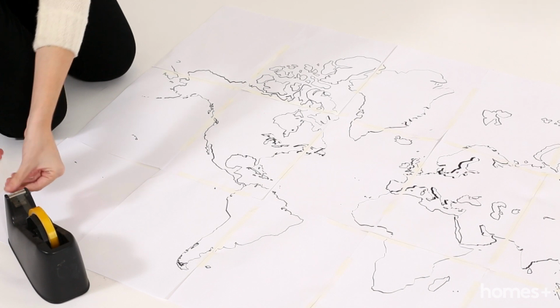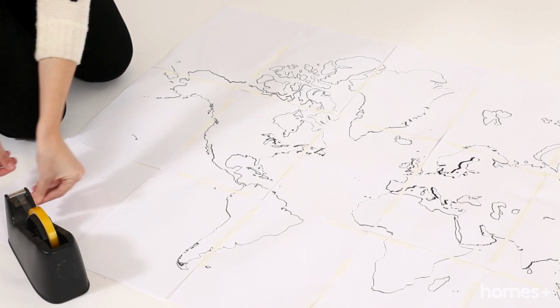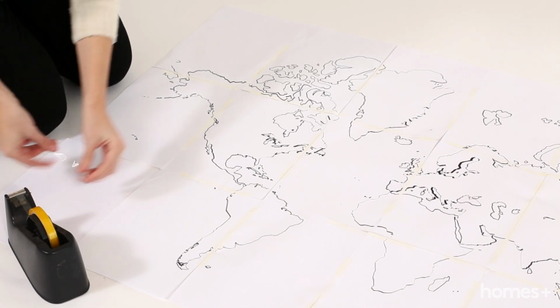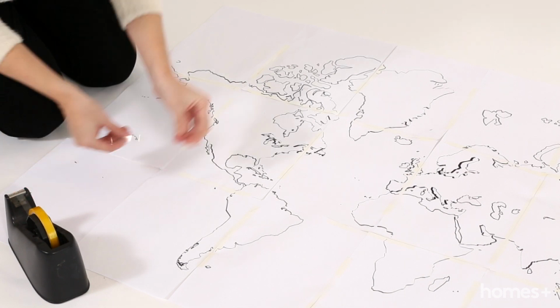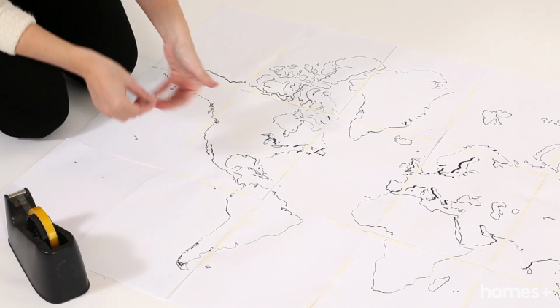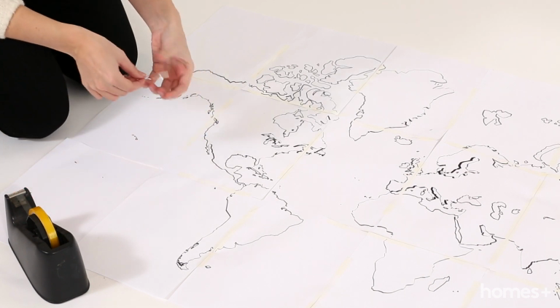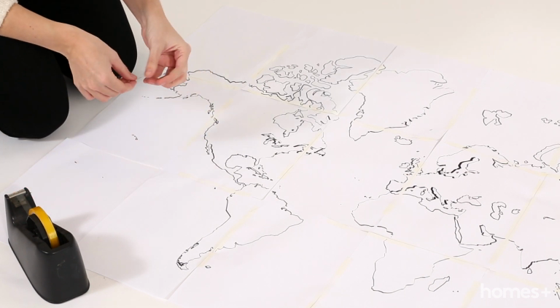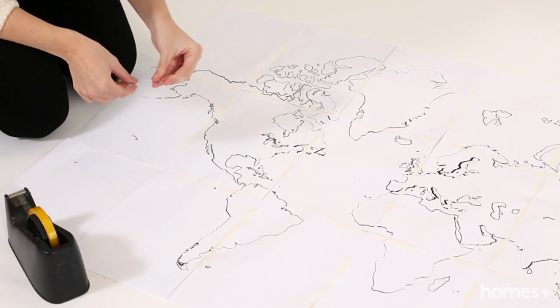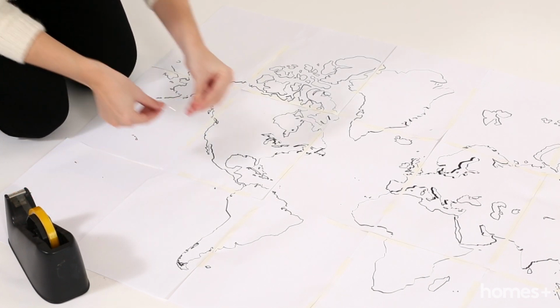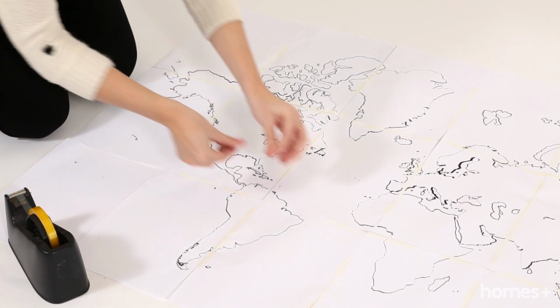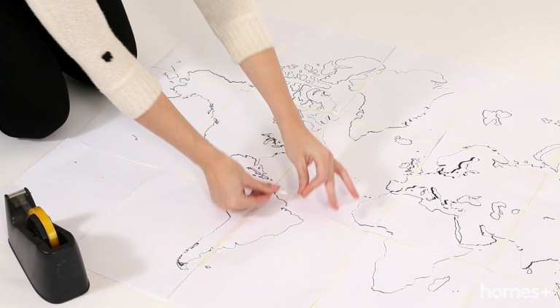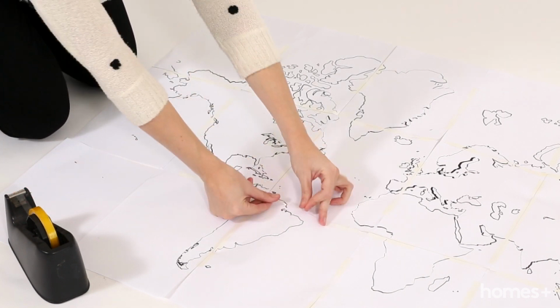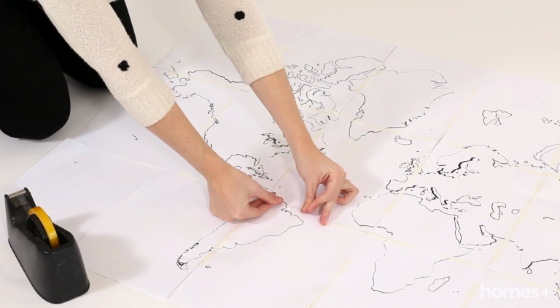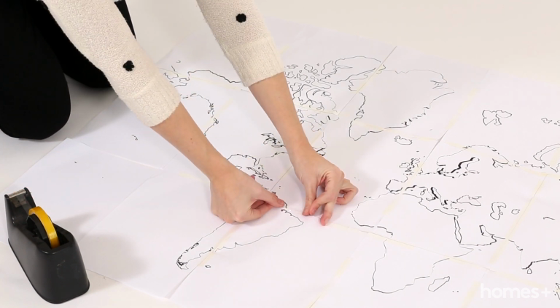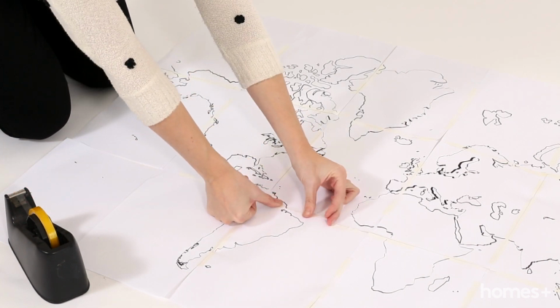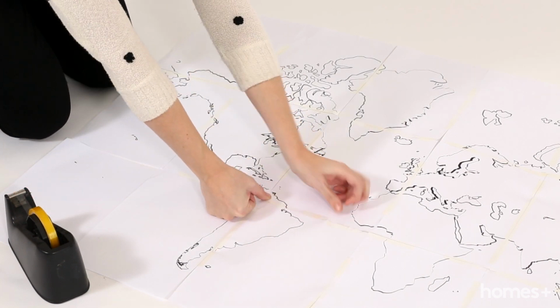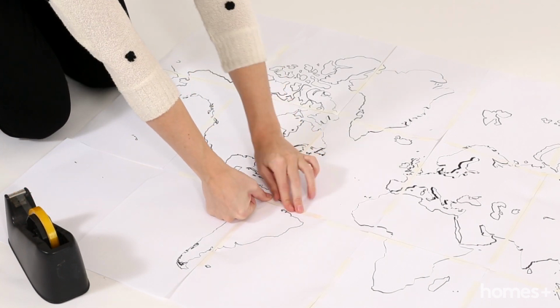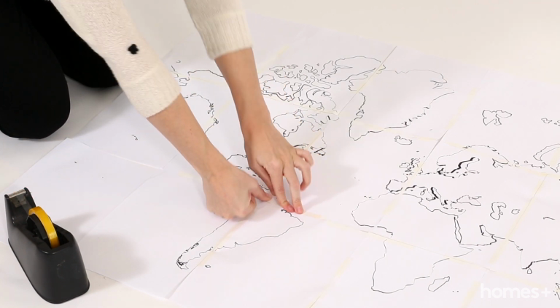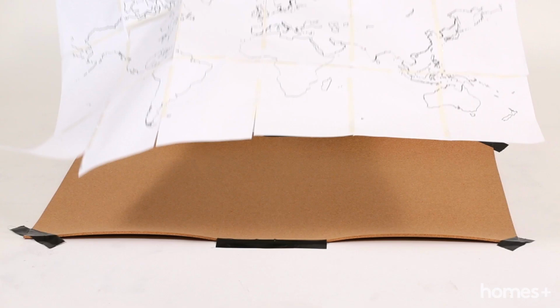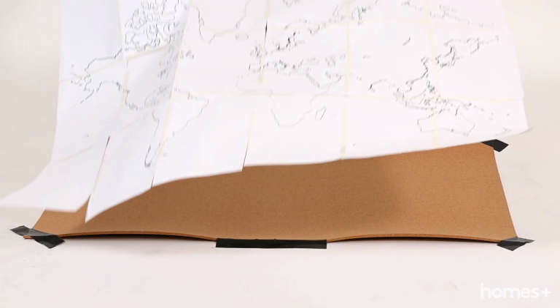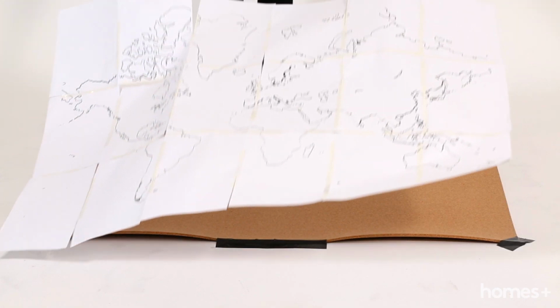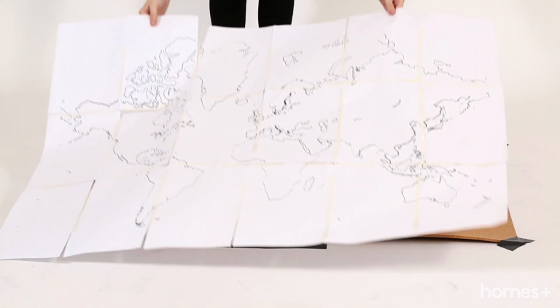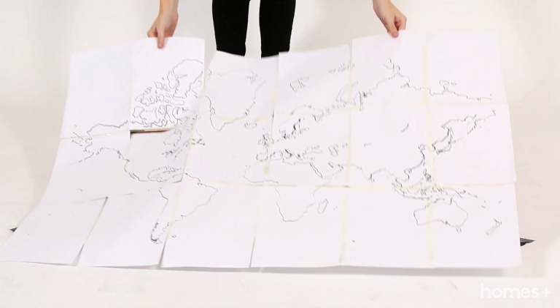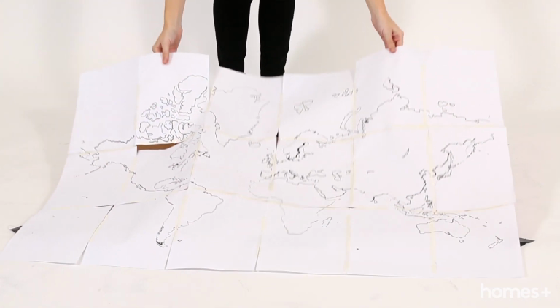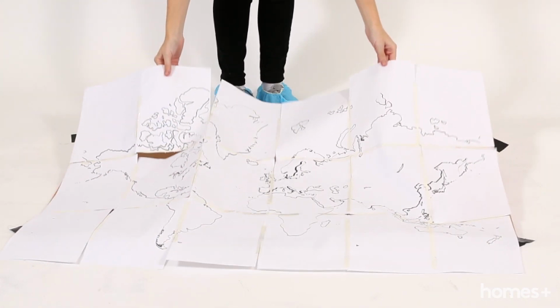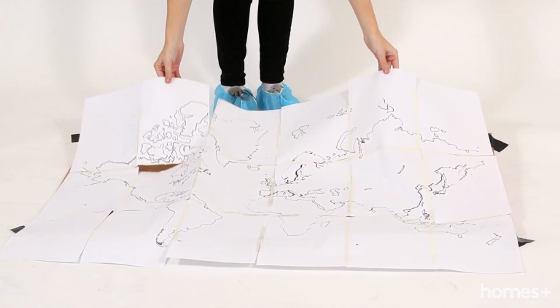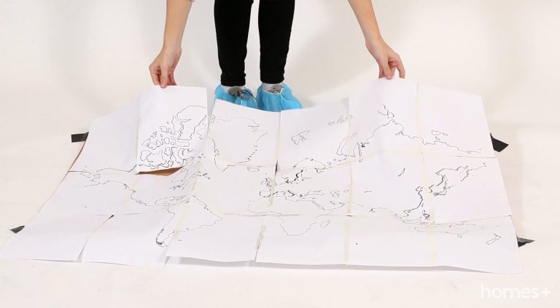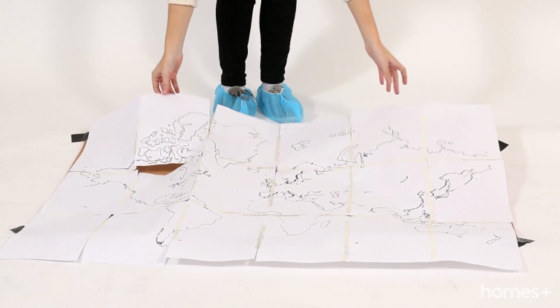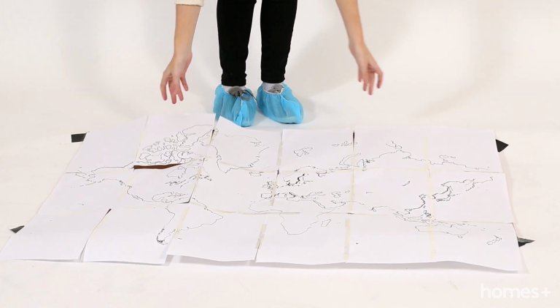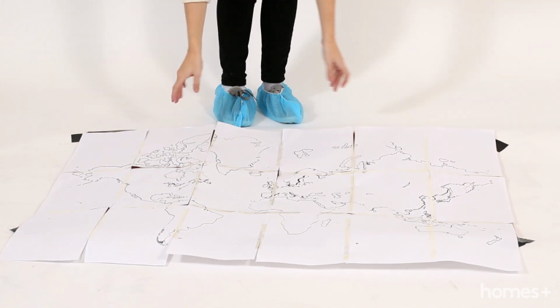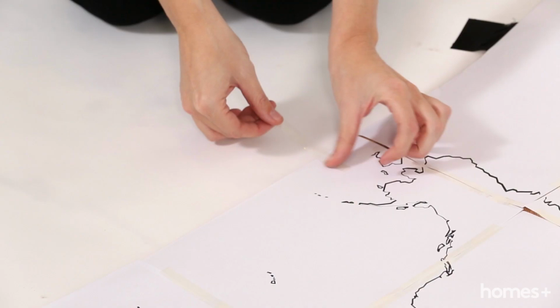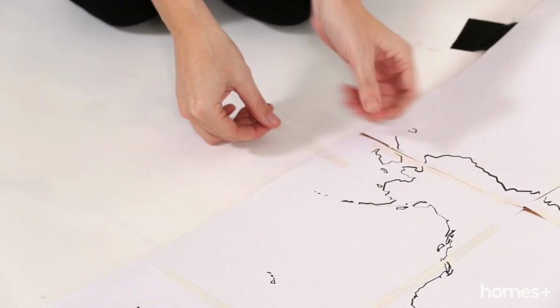Lay out the A4 sheets to make up your map and tape them together, then pop it over your cork sheet and secure in place with tape.